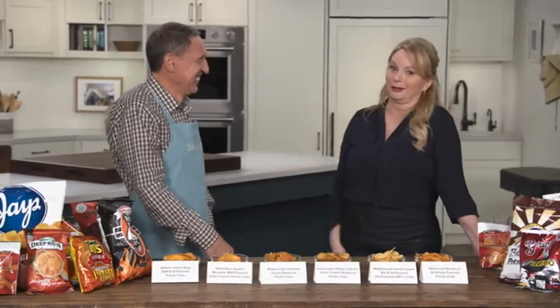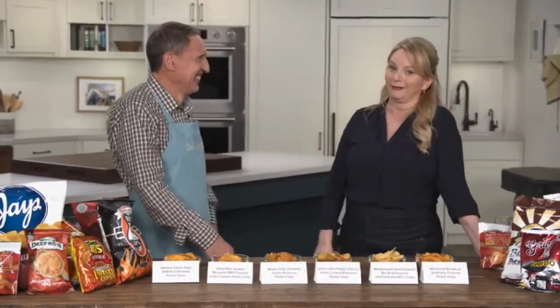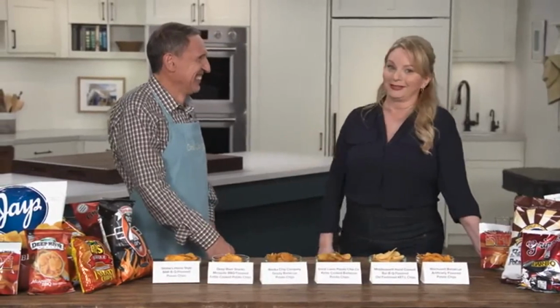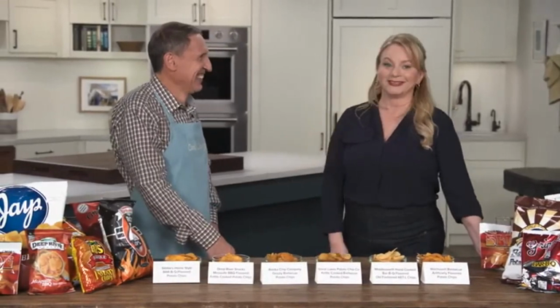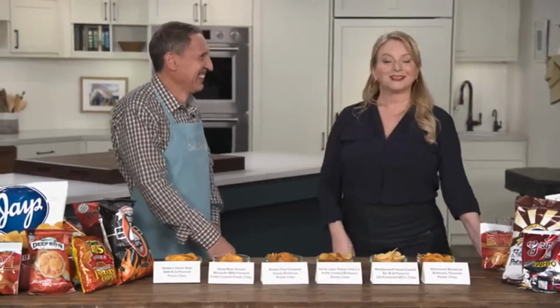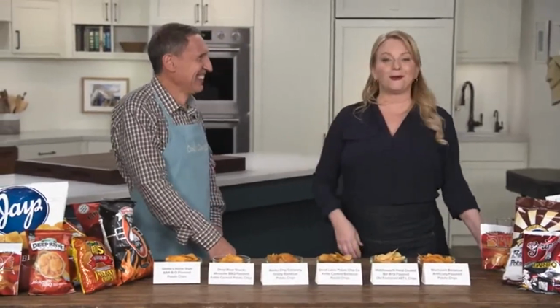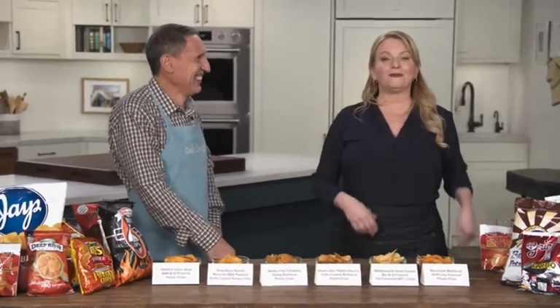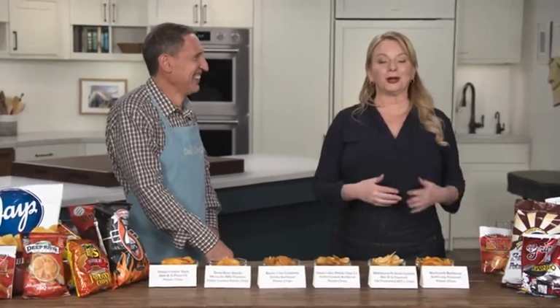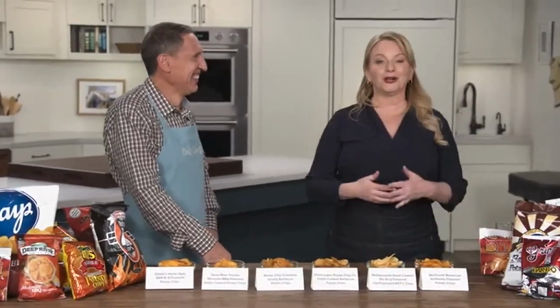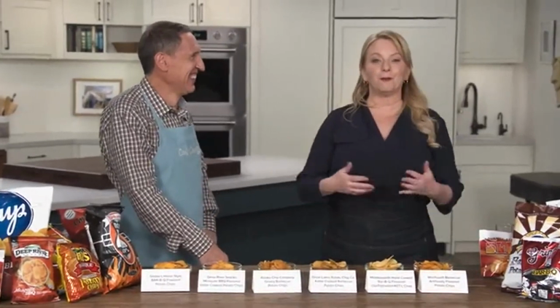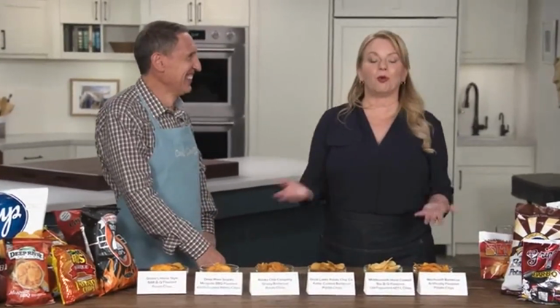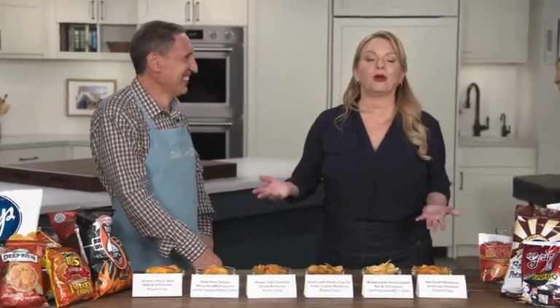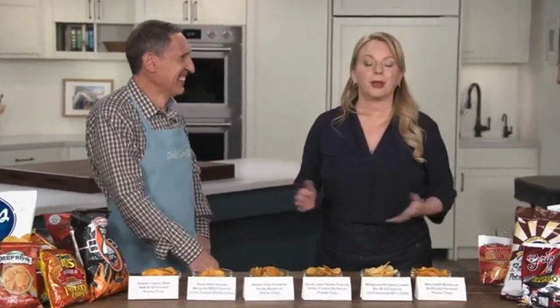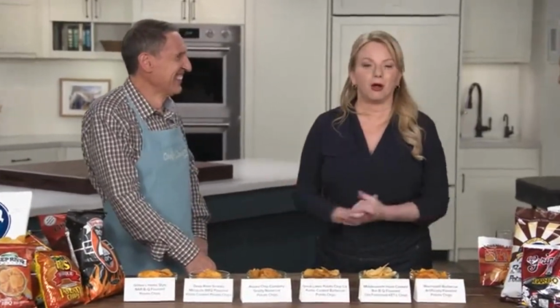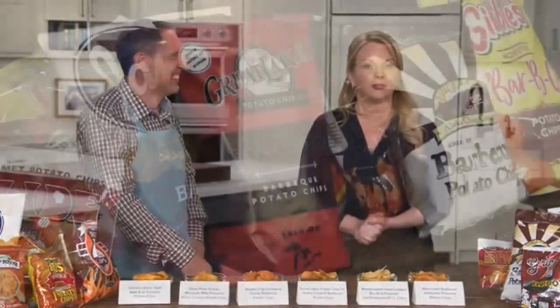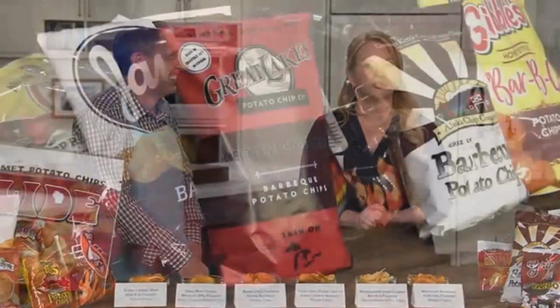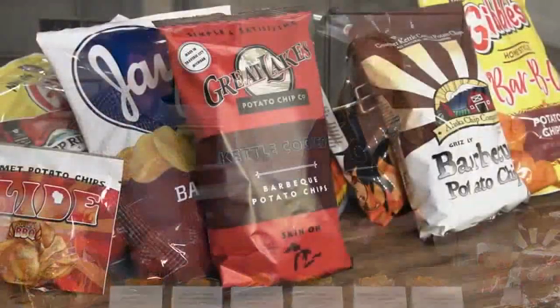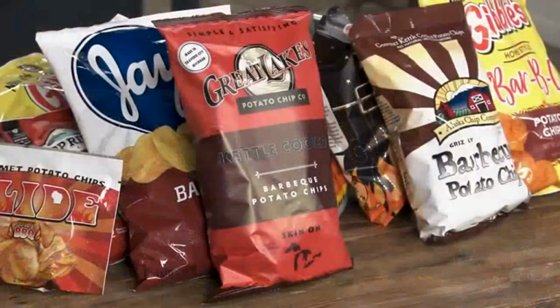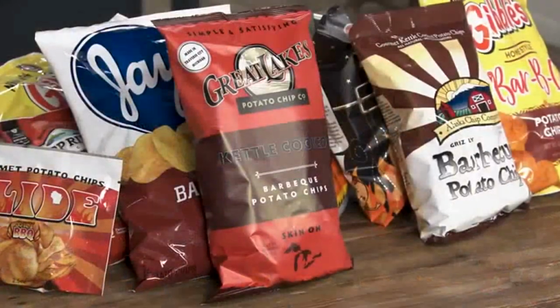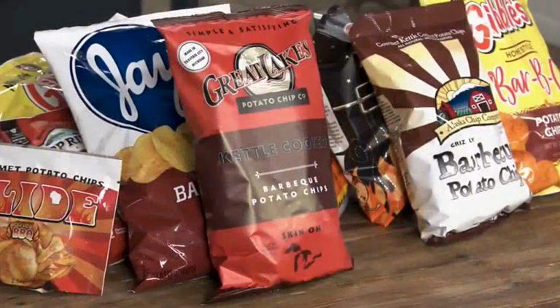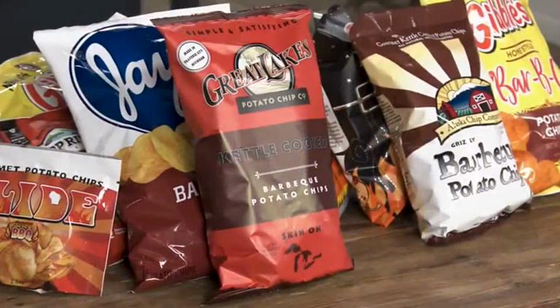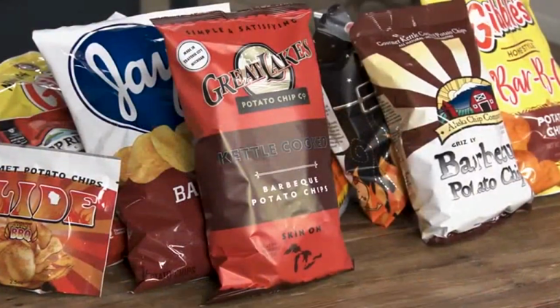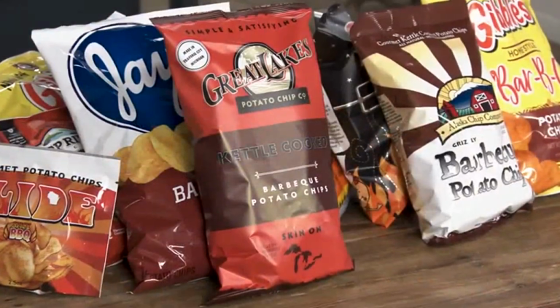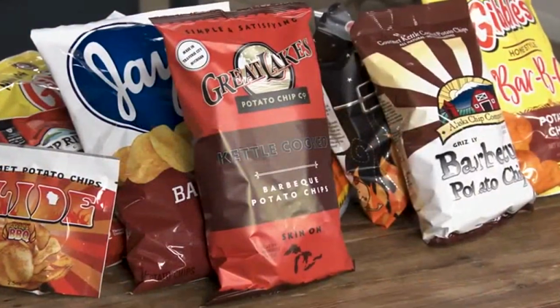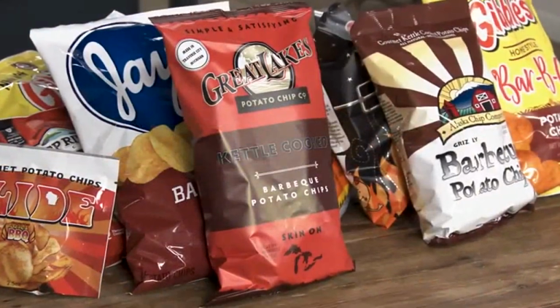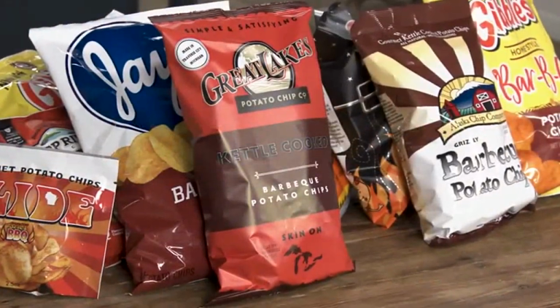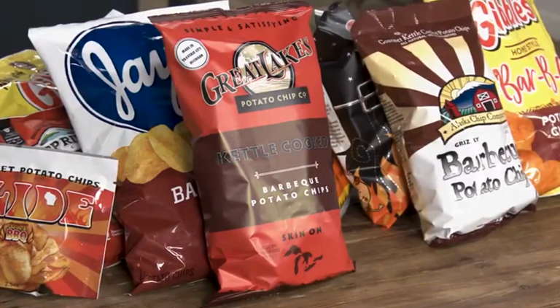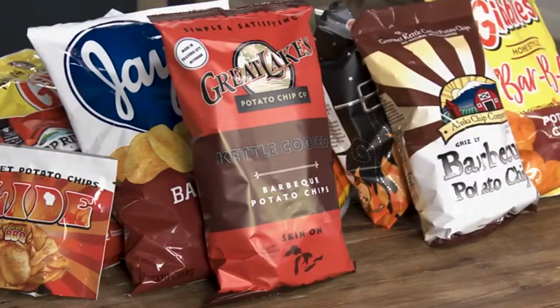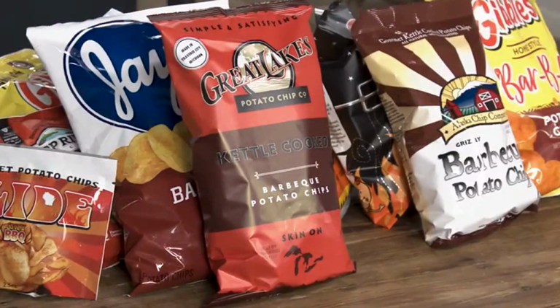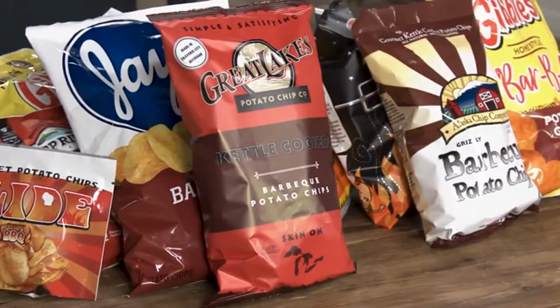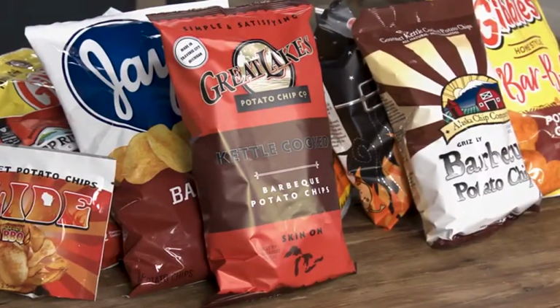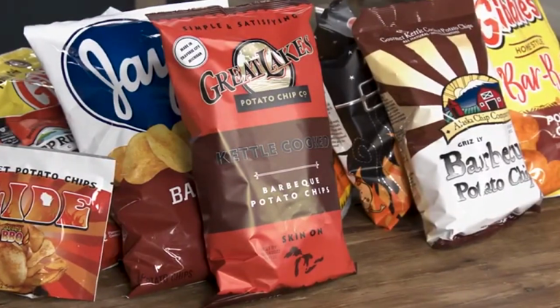If you want to learn more about all these chips or try a few of your own, you can go to the Cook's Country website.